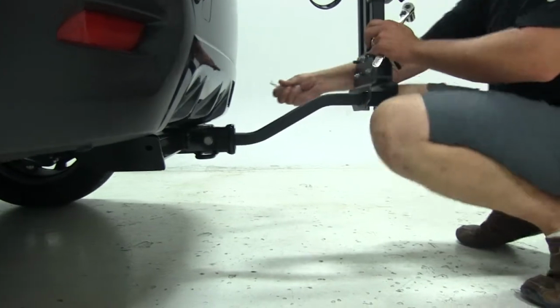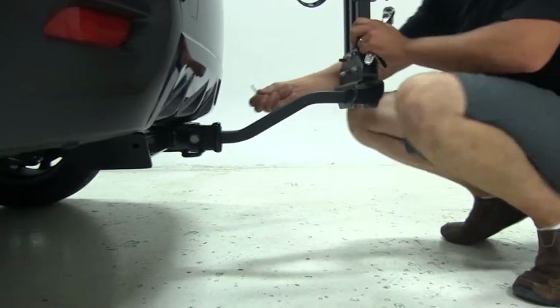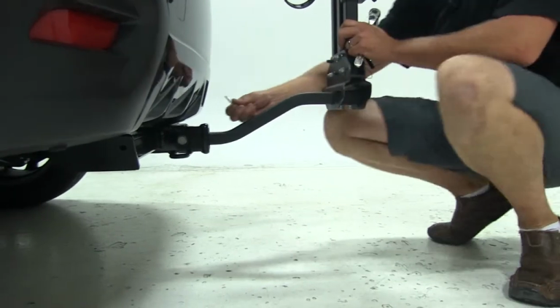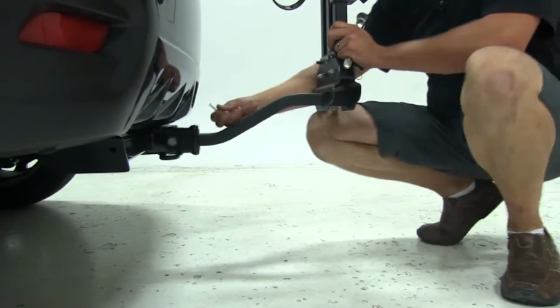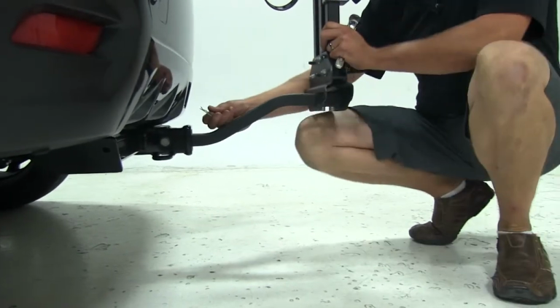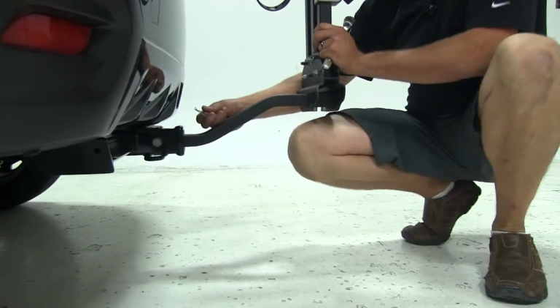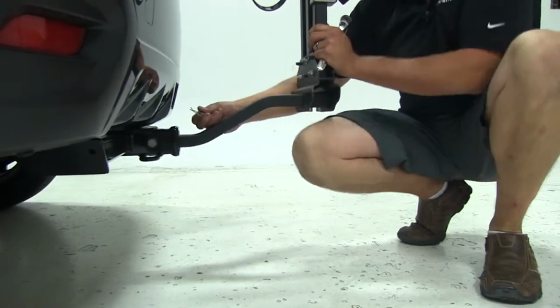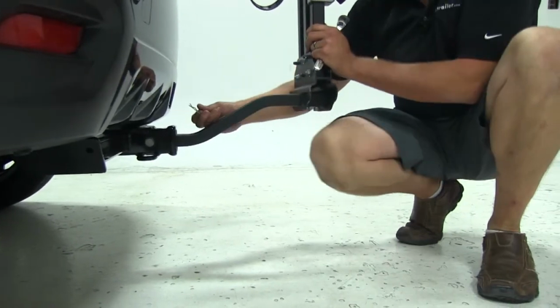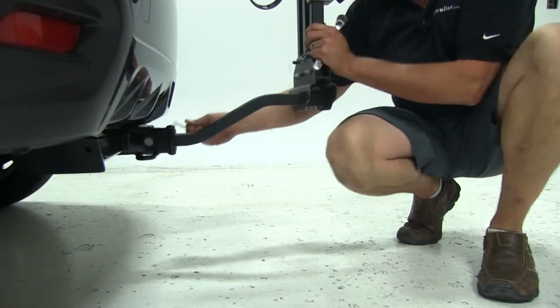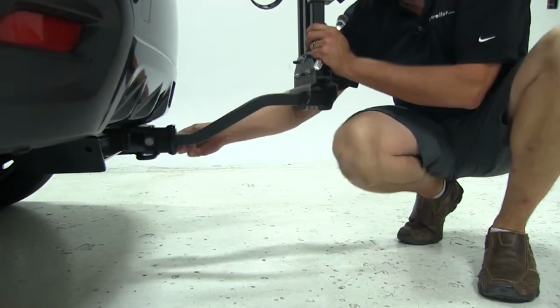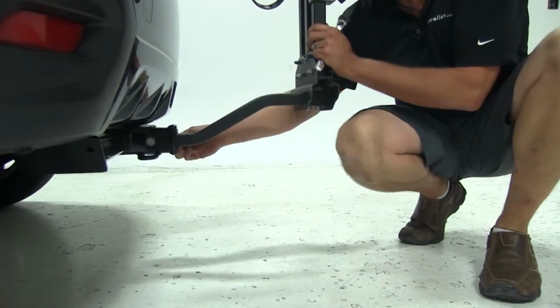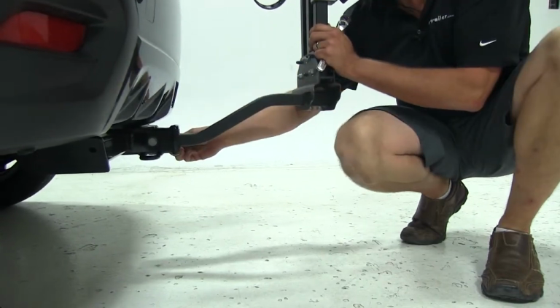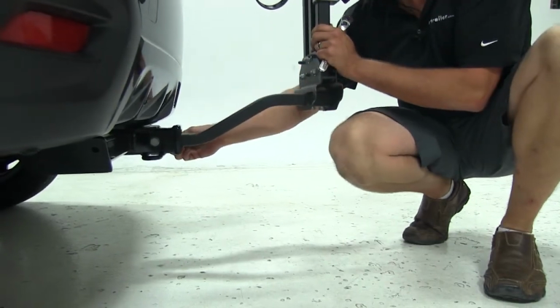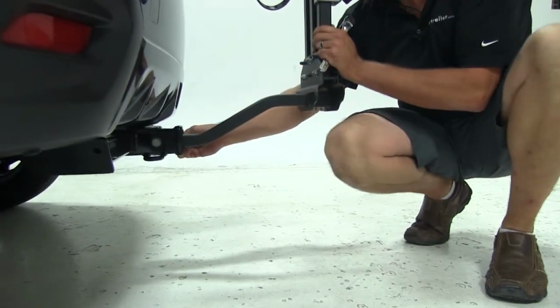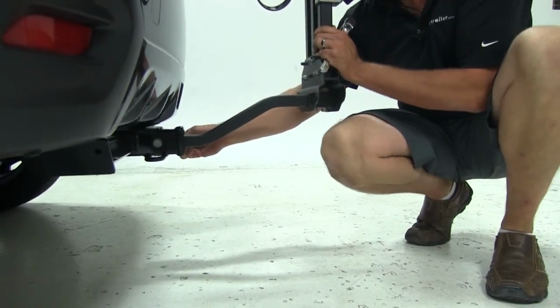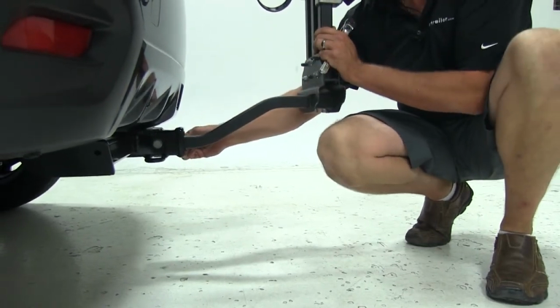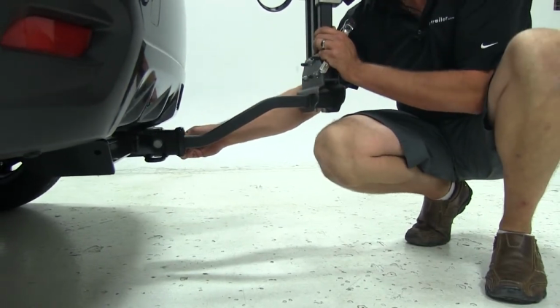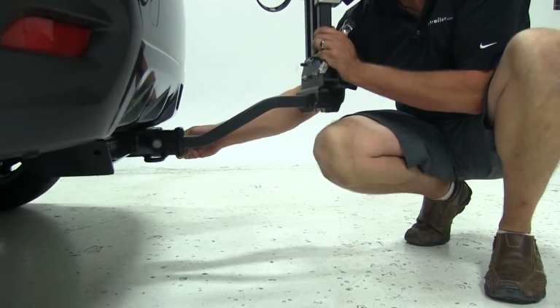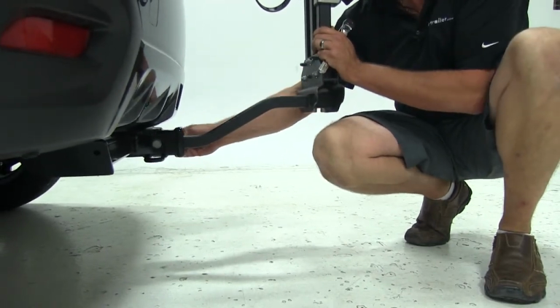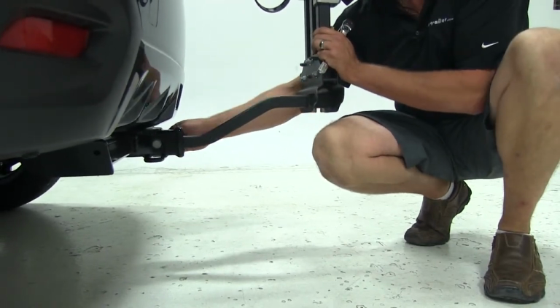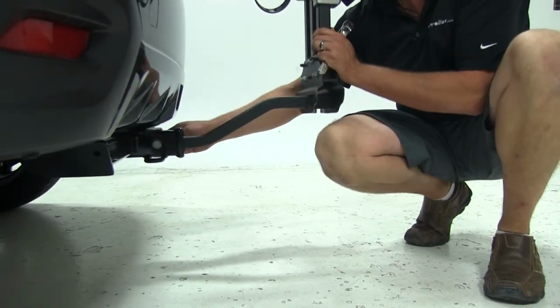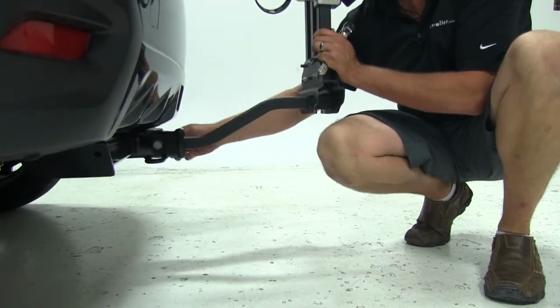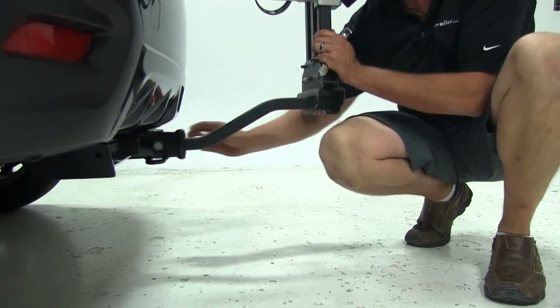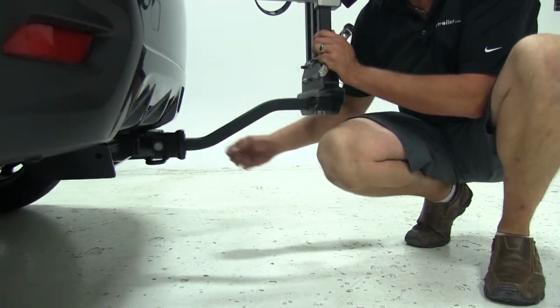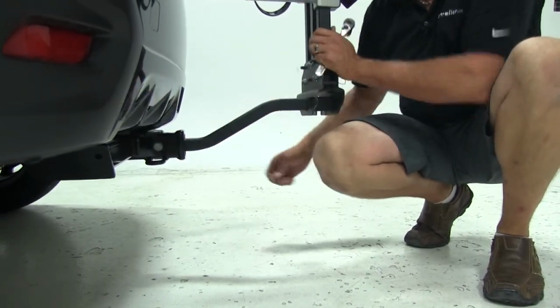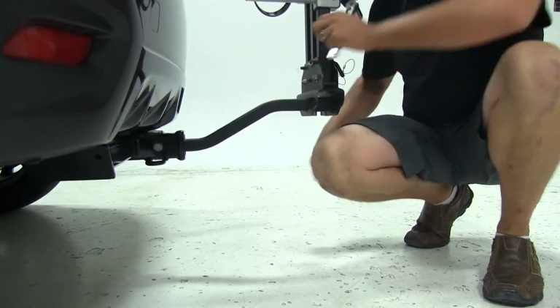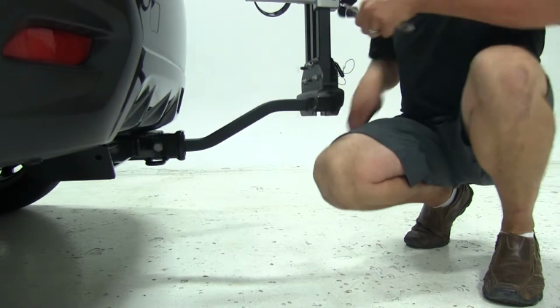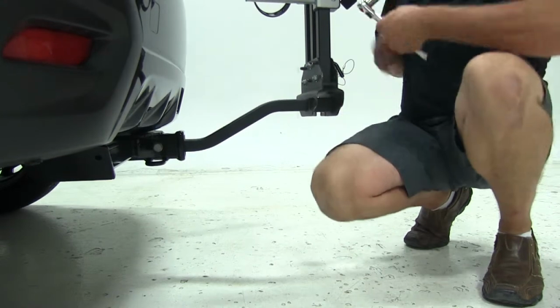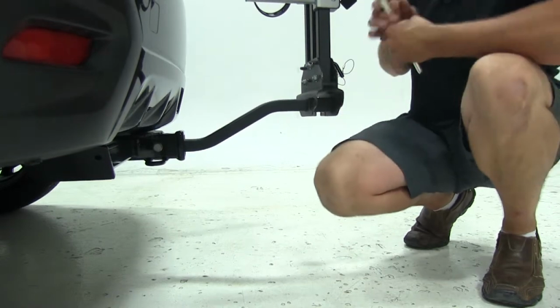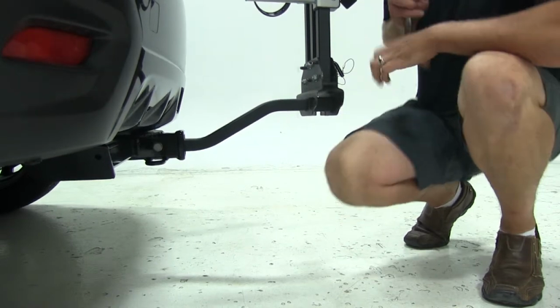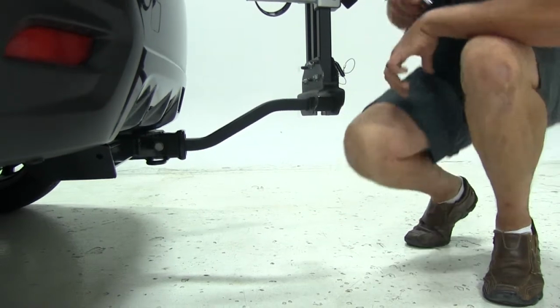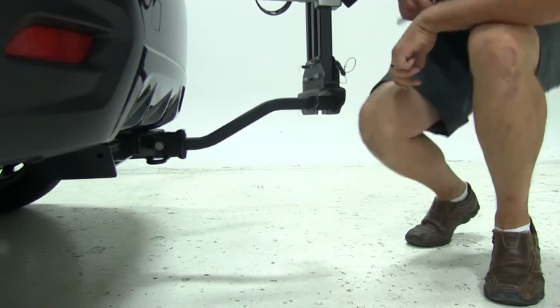We'll then take the provided clip and slide it right in here on the other side of the bolt, just to give us an extra level of security.